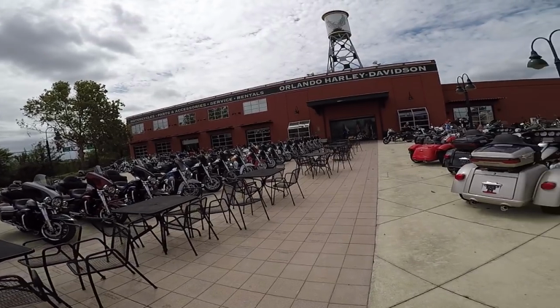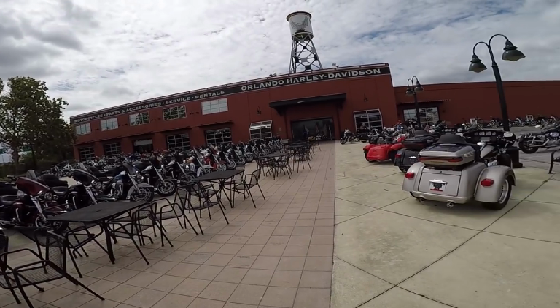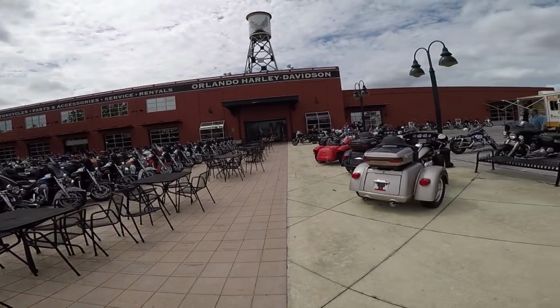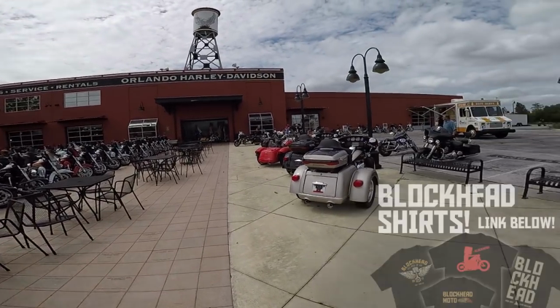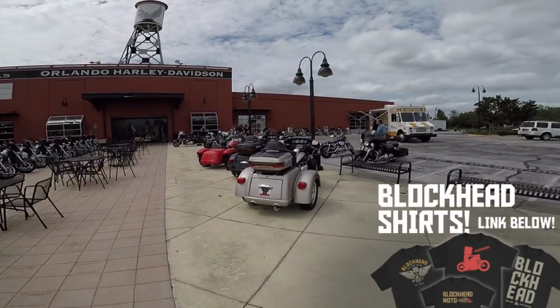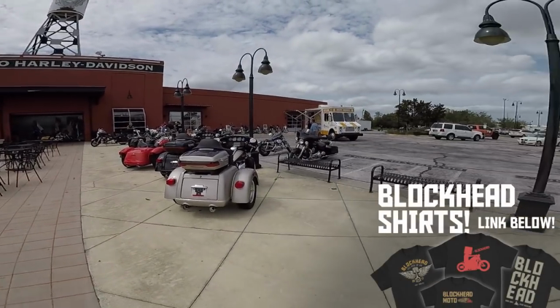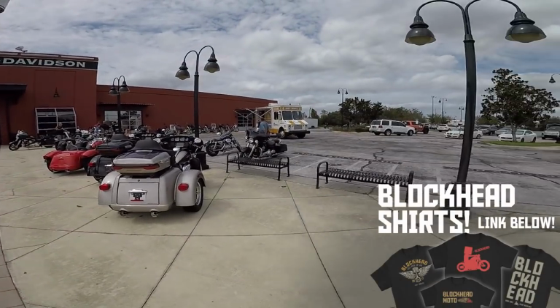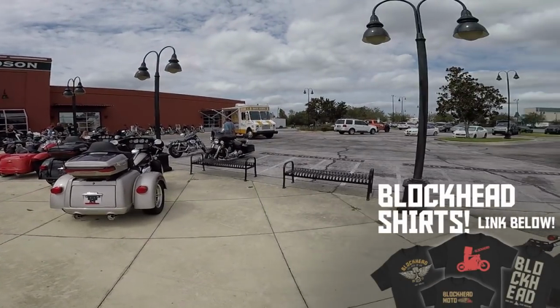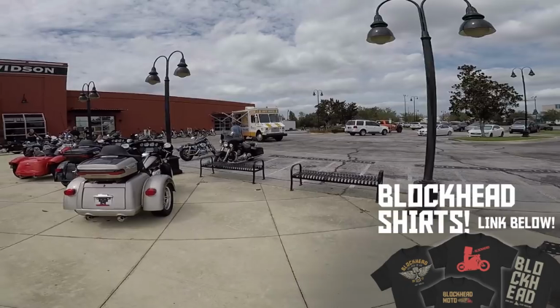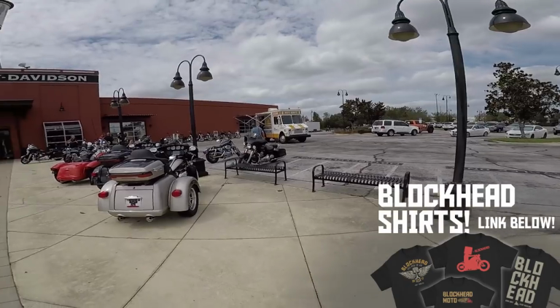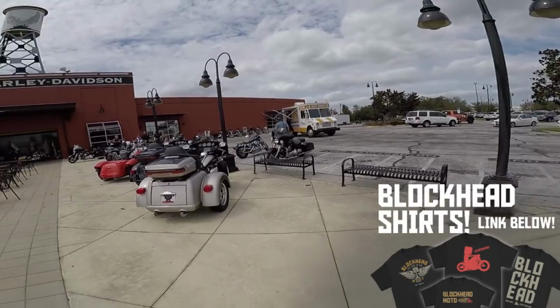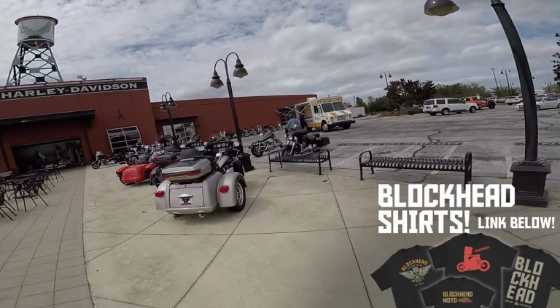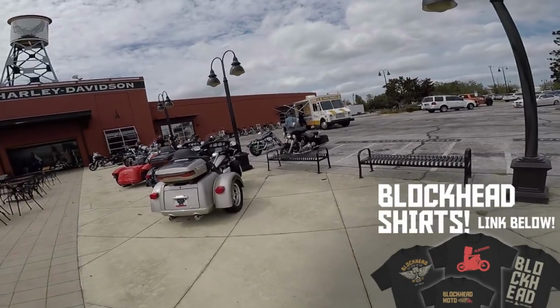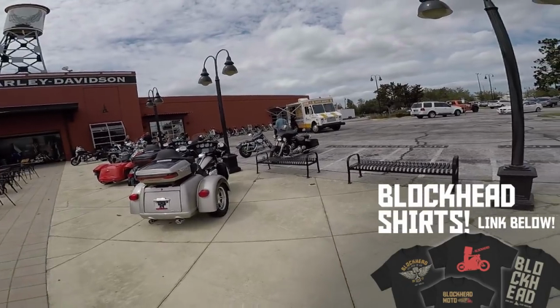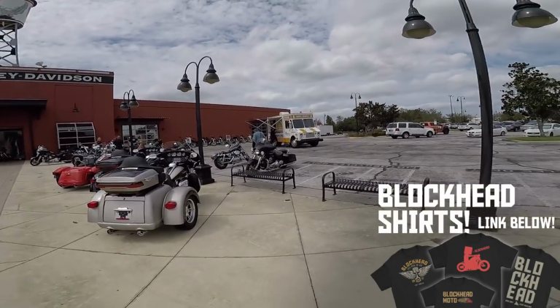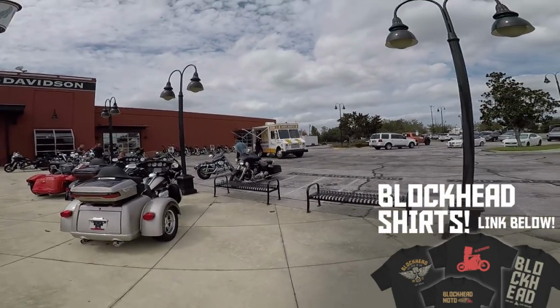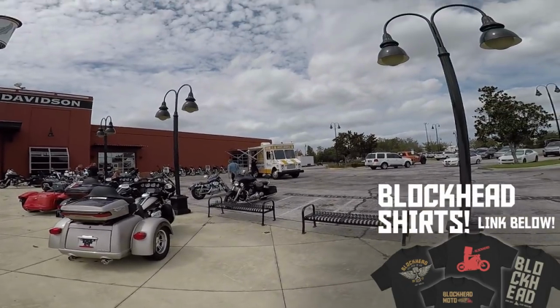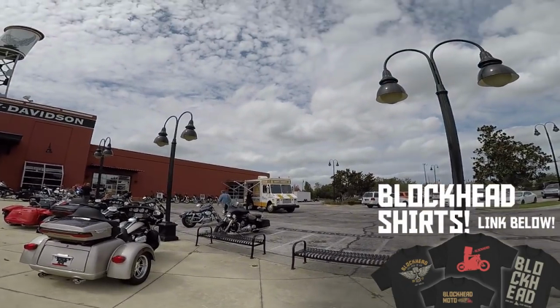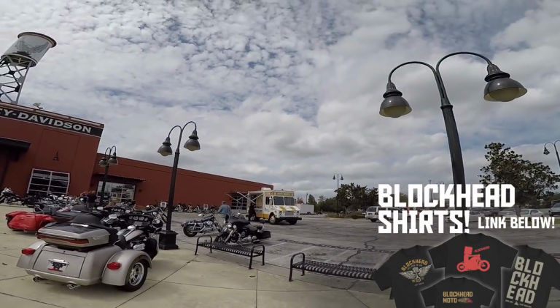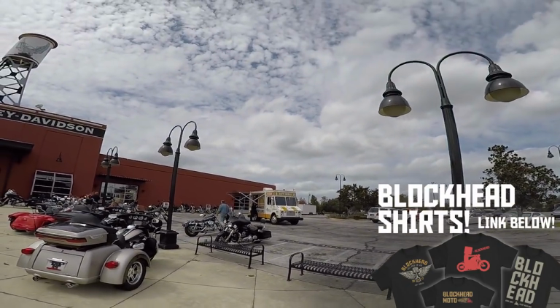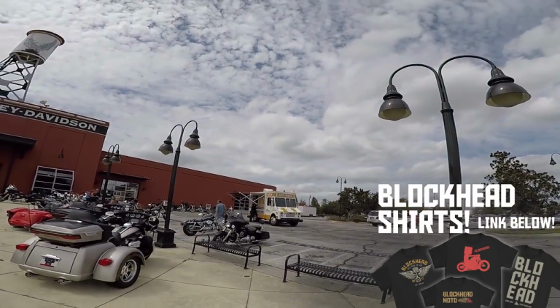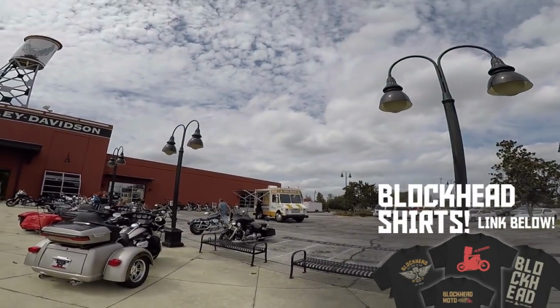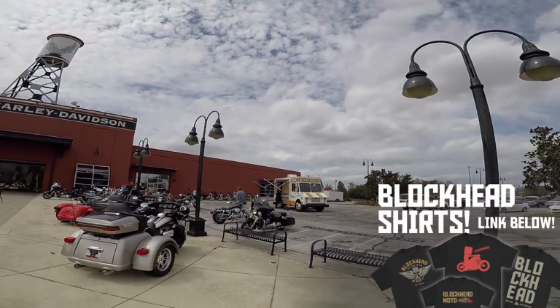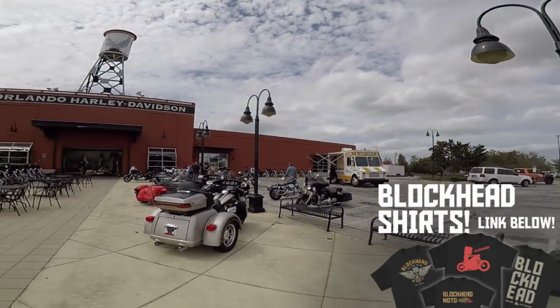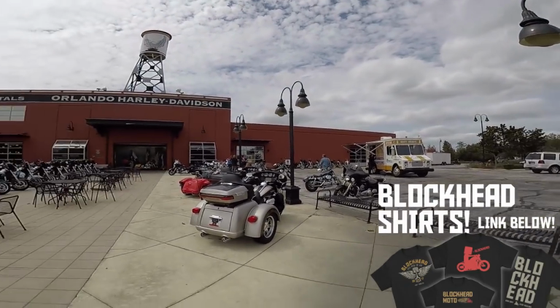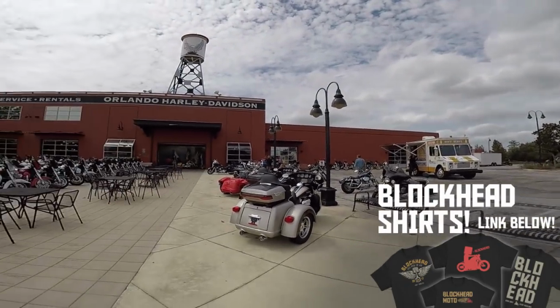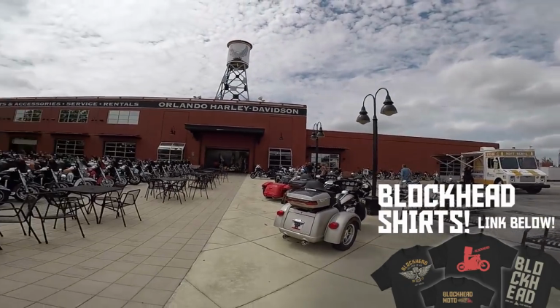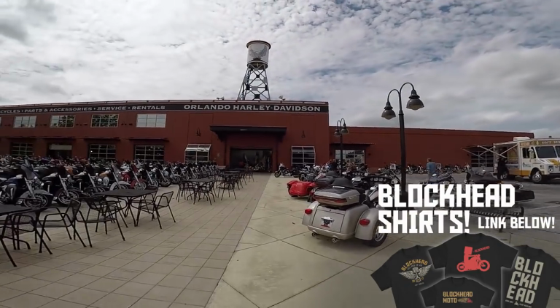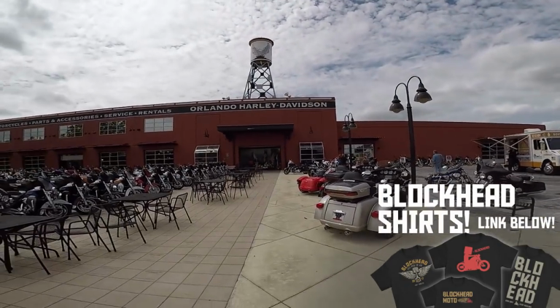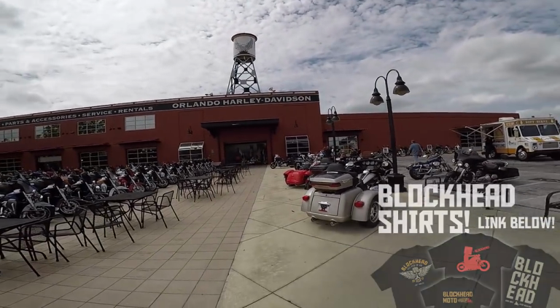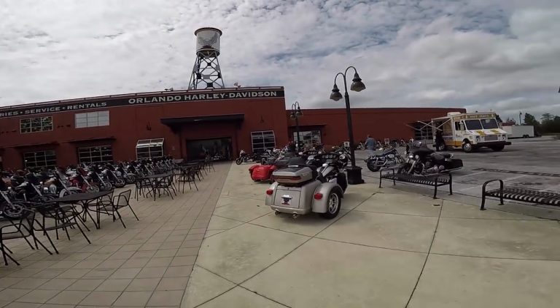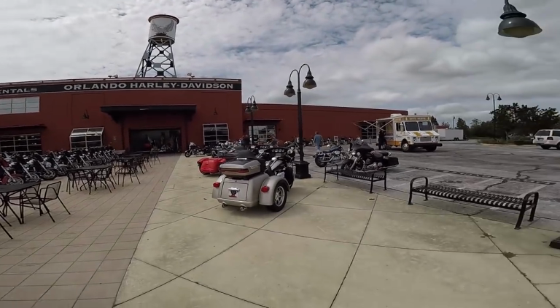What up blockheads, so as you guys all know, I love ice cream. I do love ice cream.